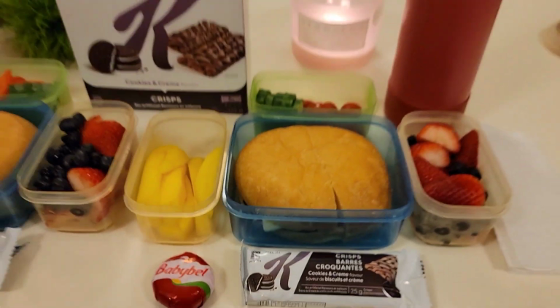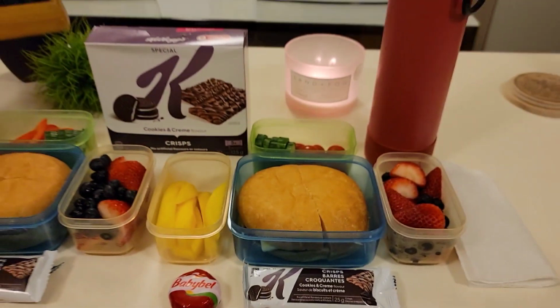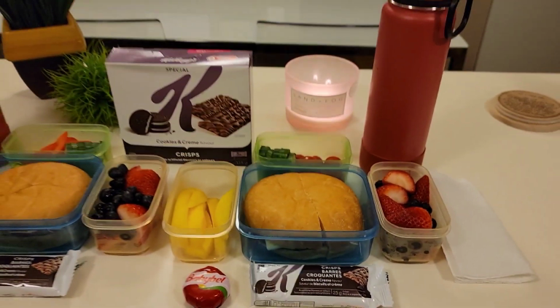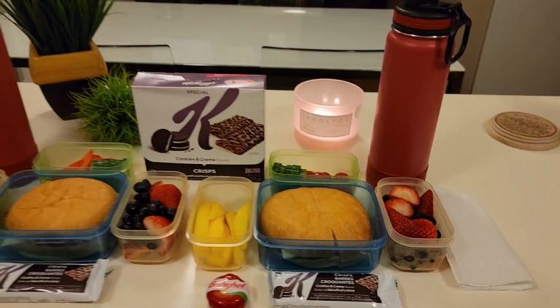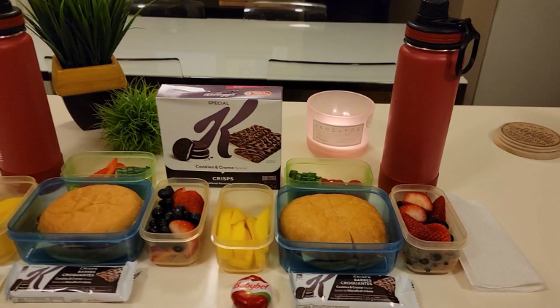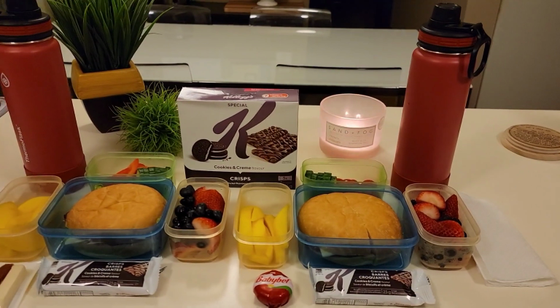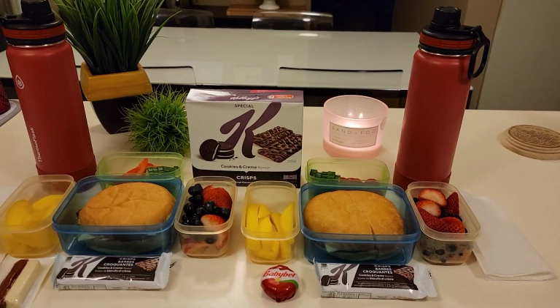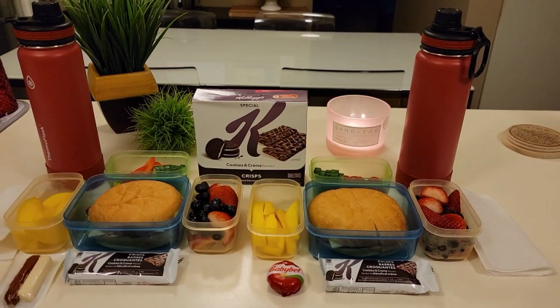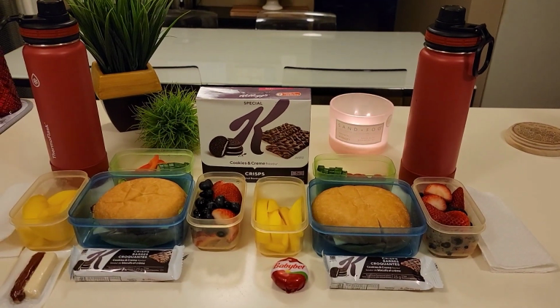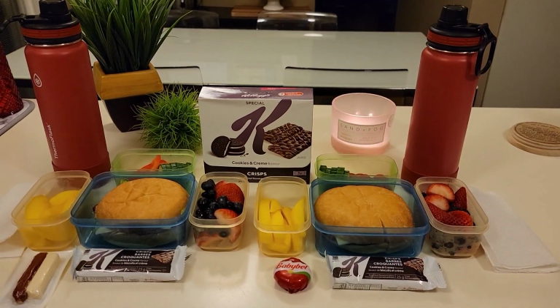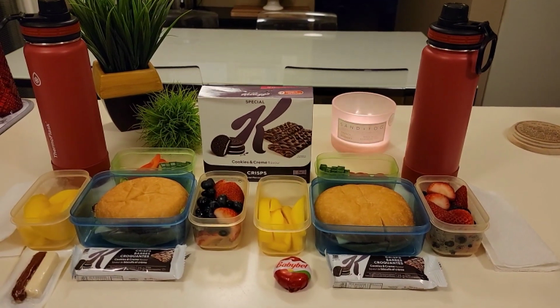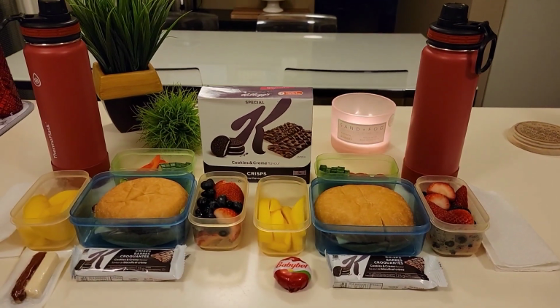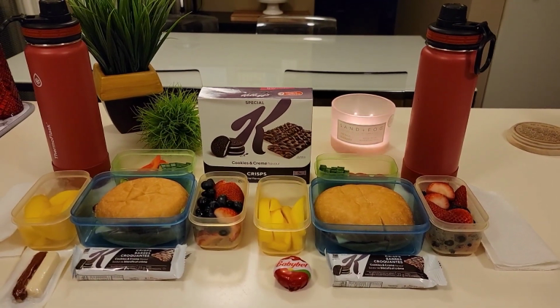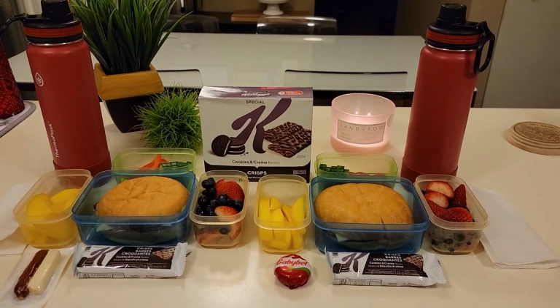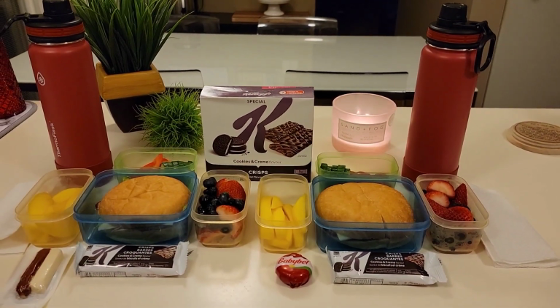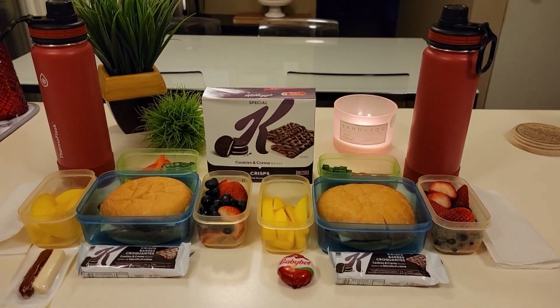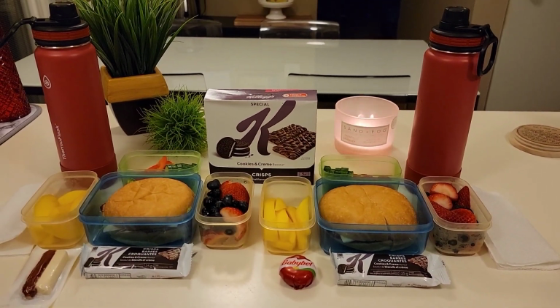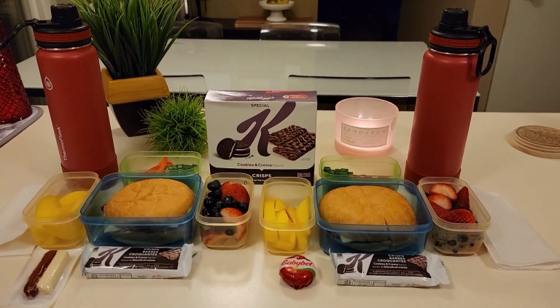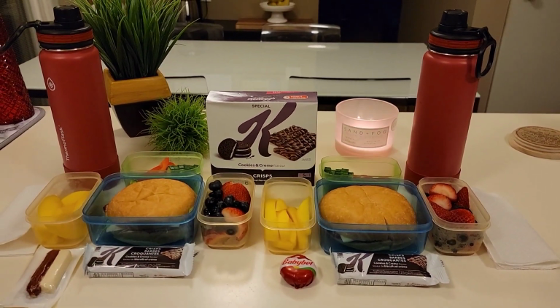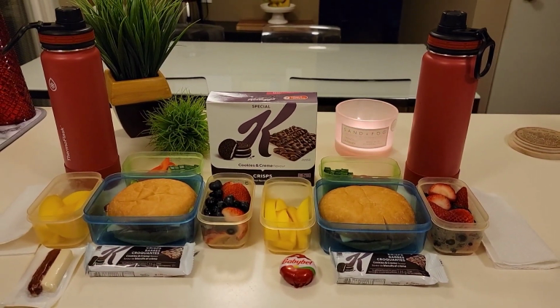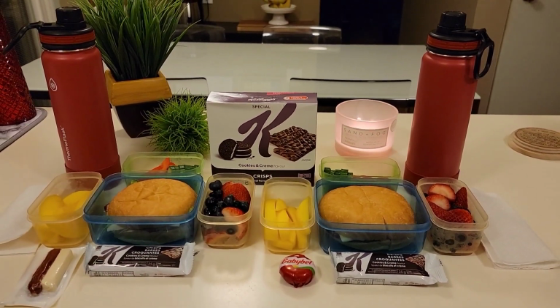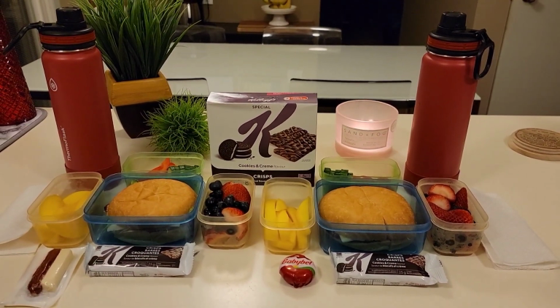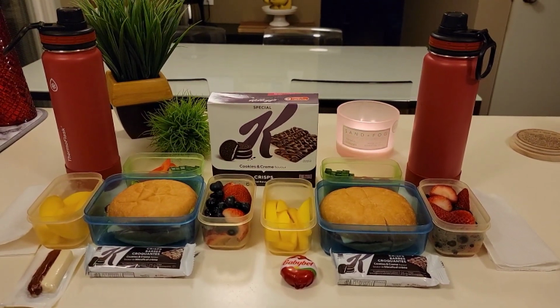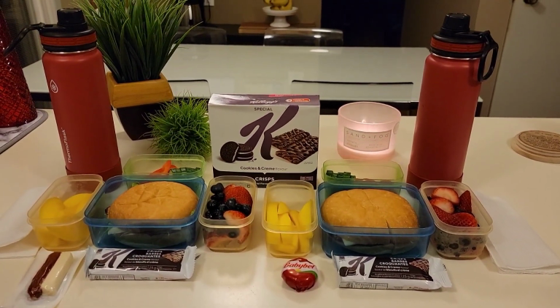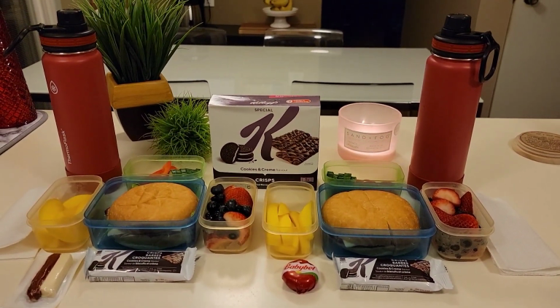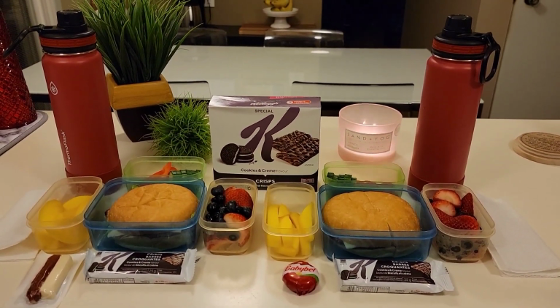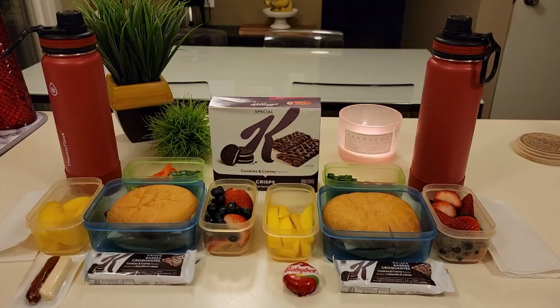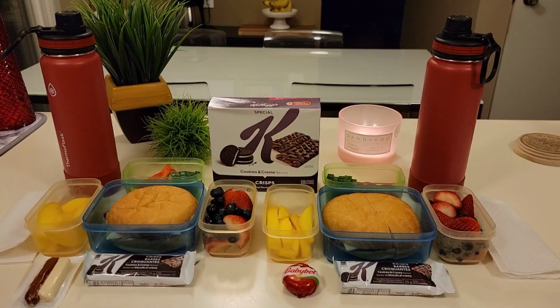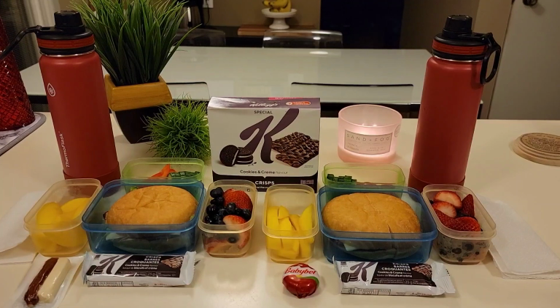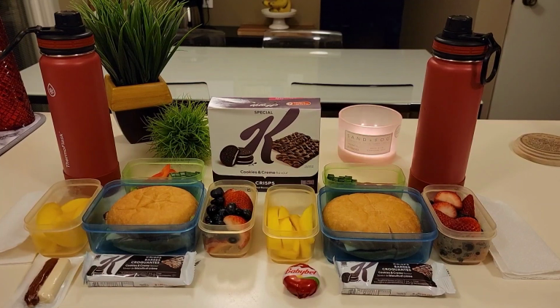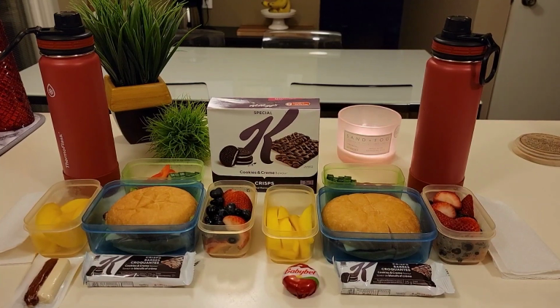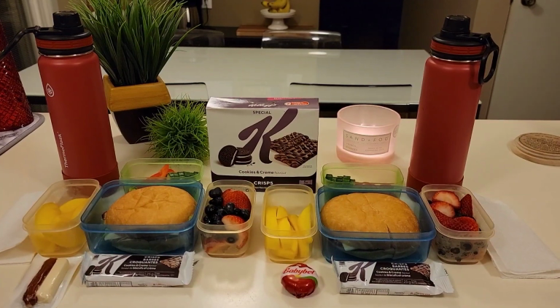And to drink they have water. All right guys, that is what they're having for lunch today. I will see you after school to show you how they did.